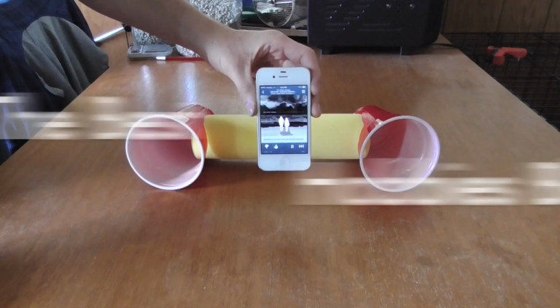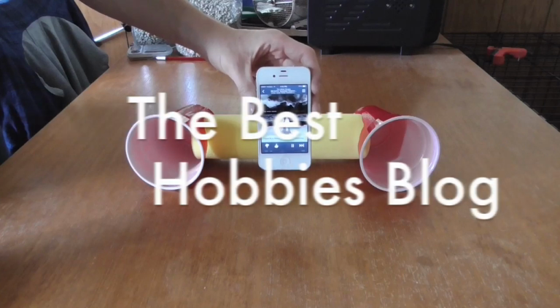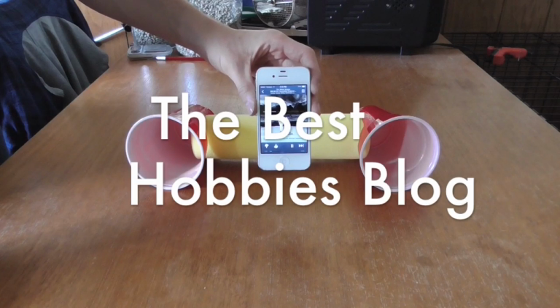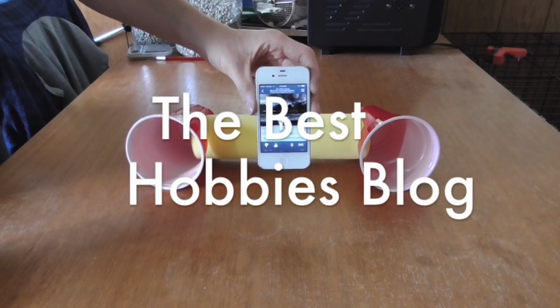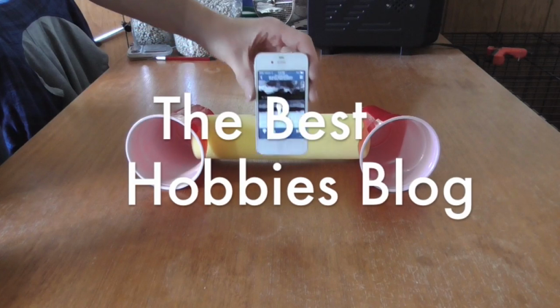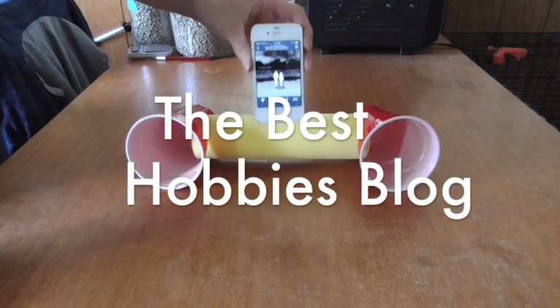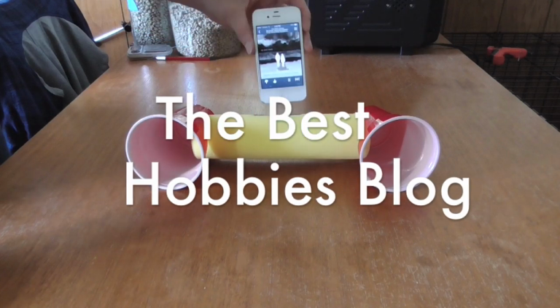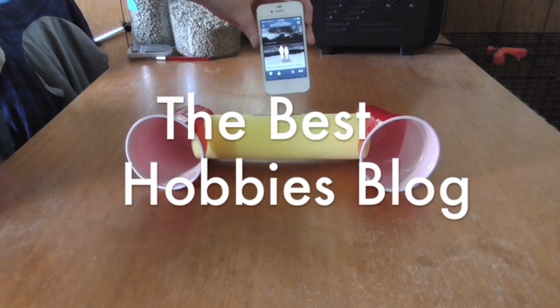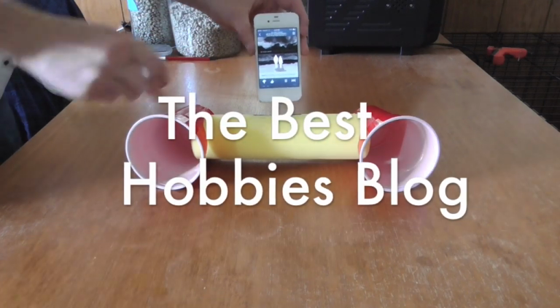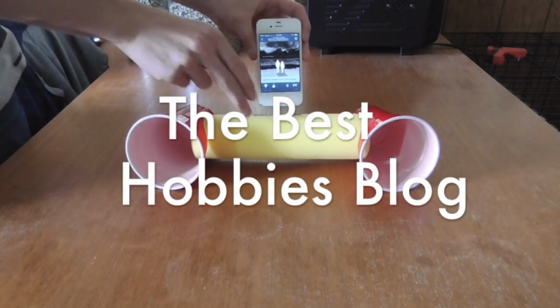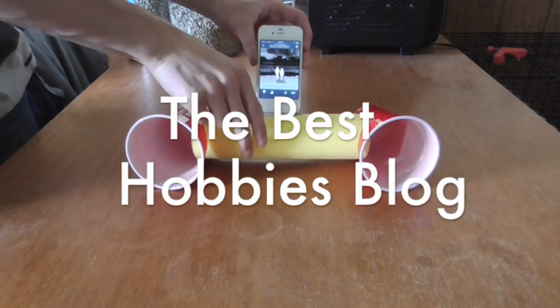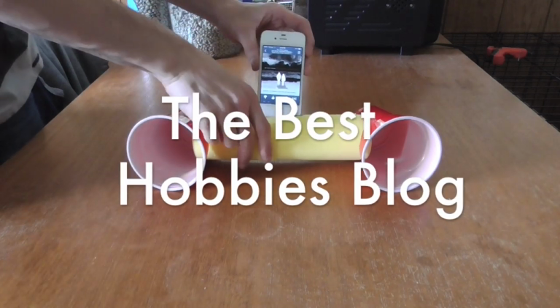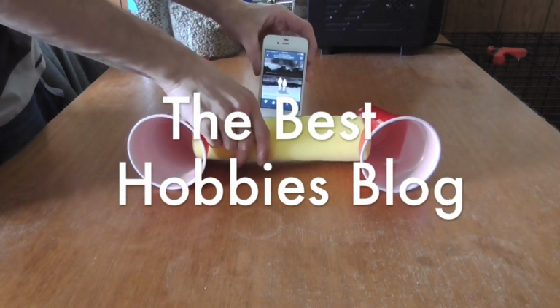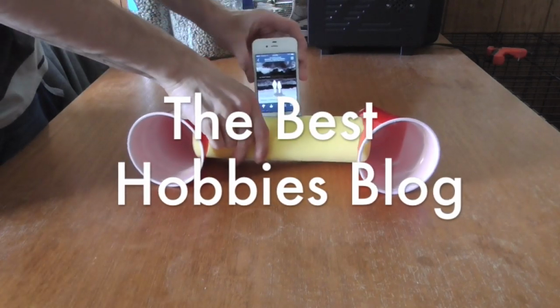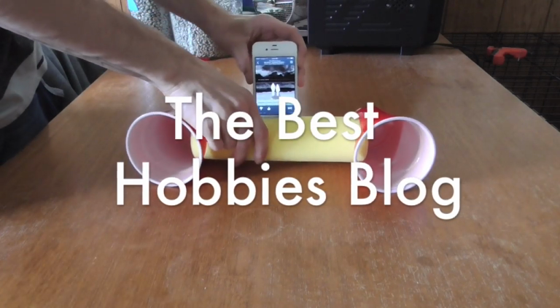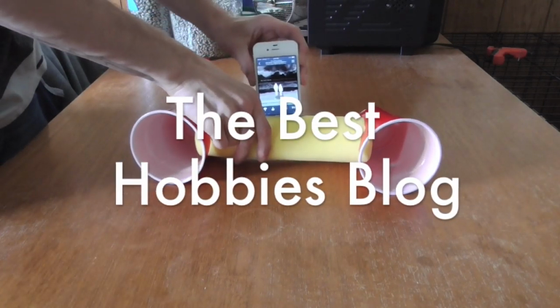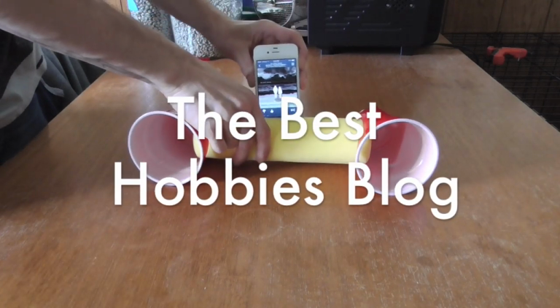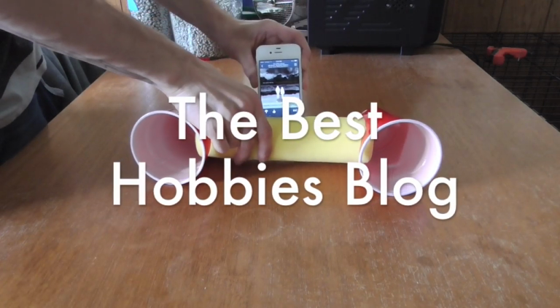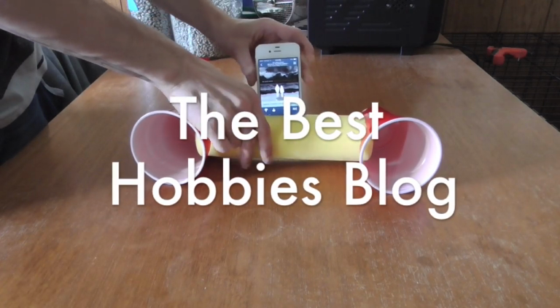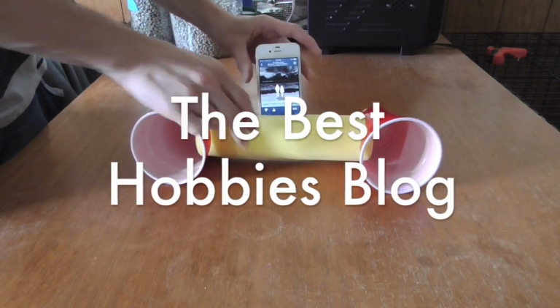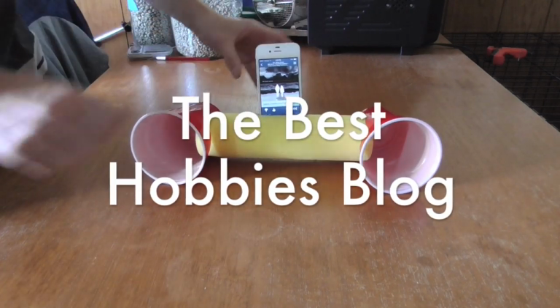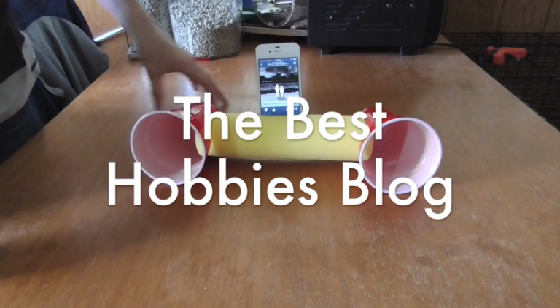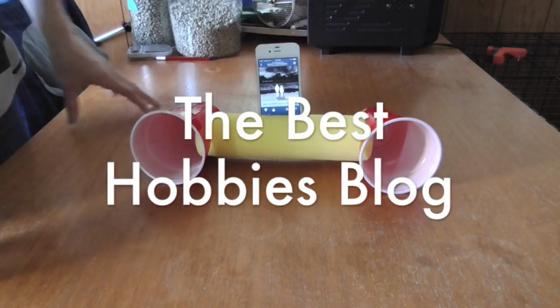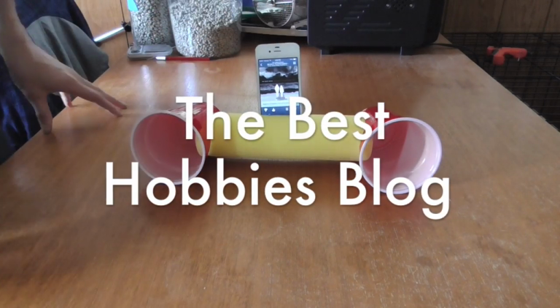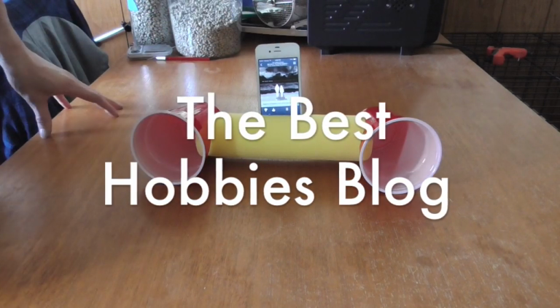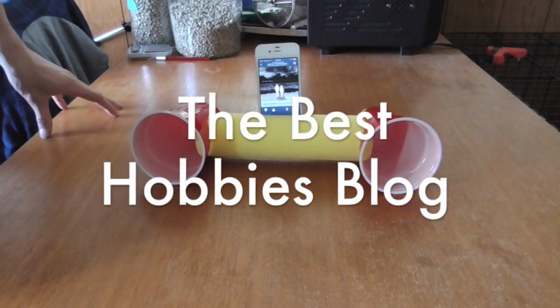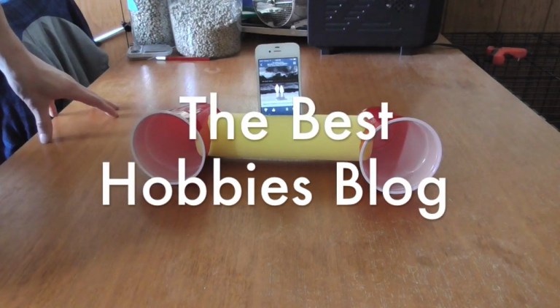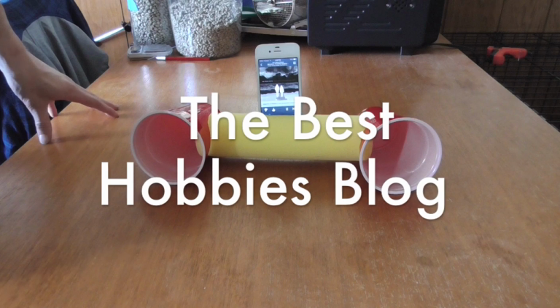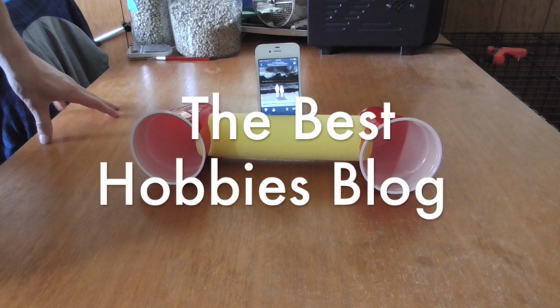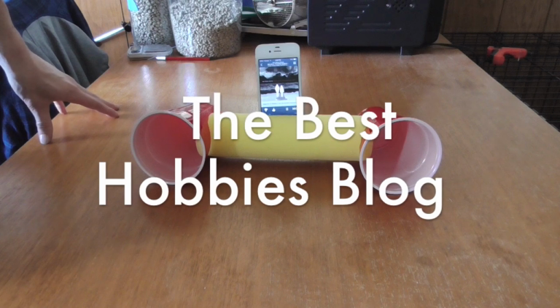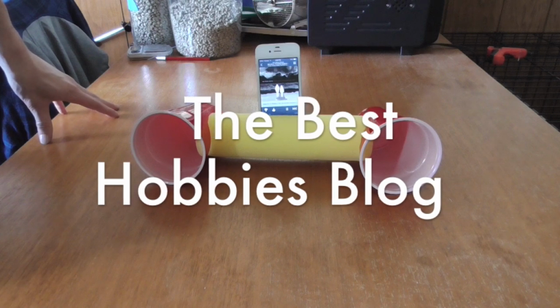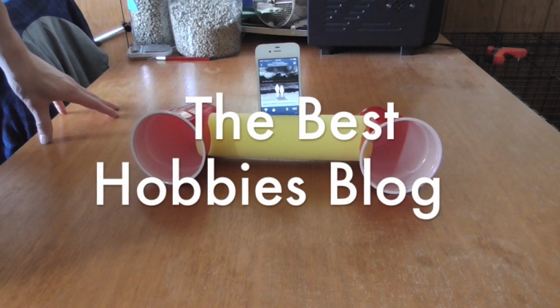Welcome to the Best Hobbies Blog. Today I'll be showing you how to make these cheap DIY speakers for your phone that don't need batteries or electricity.